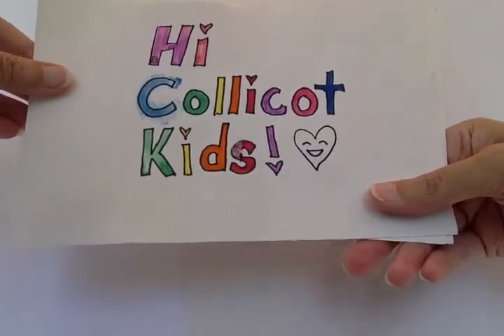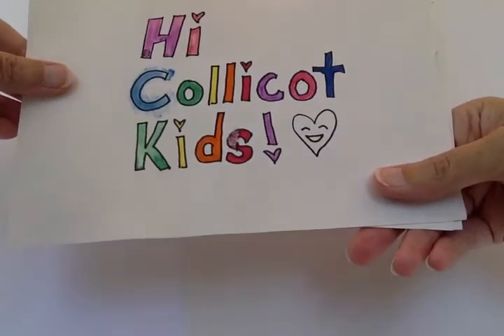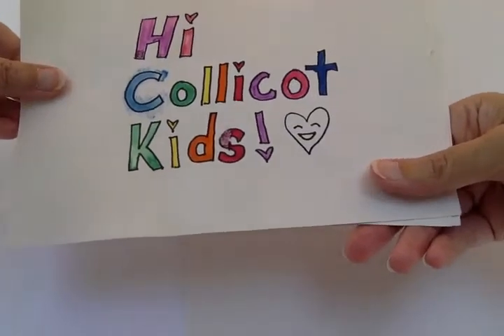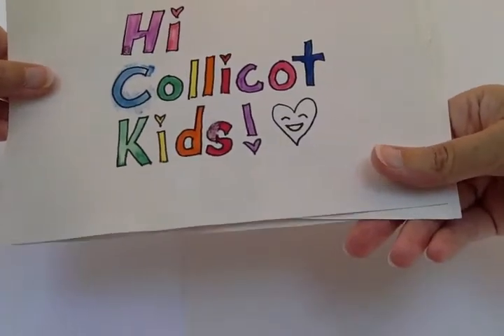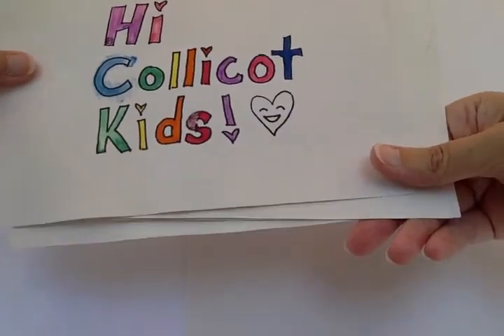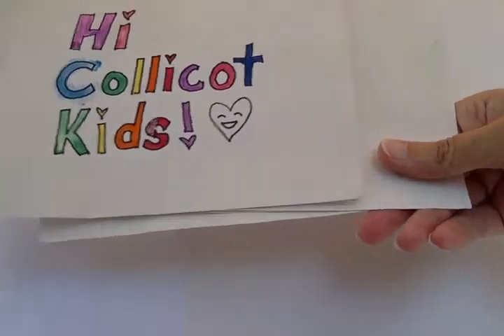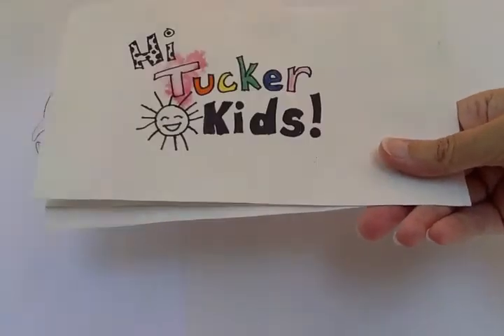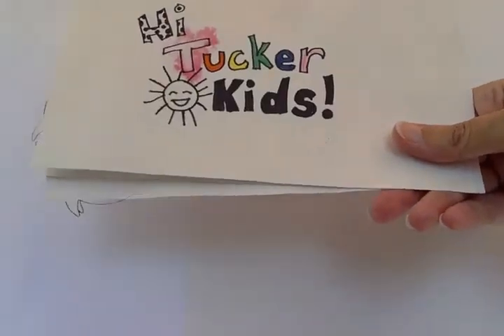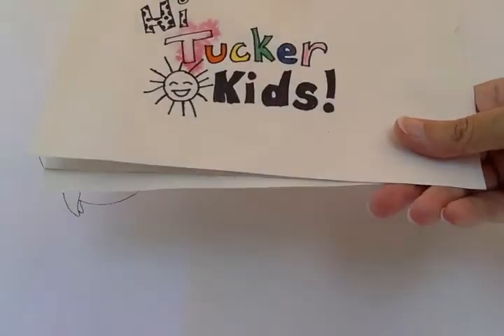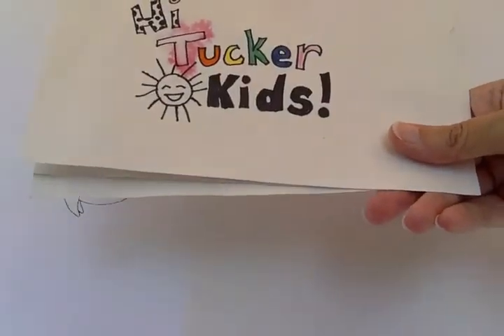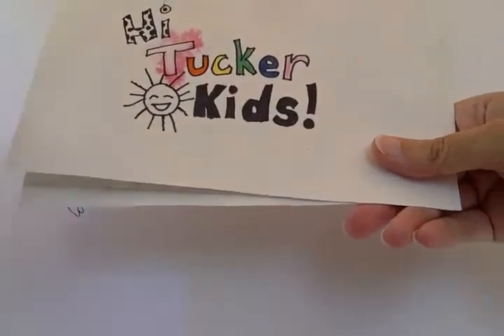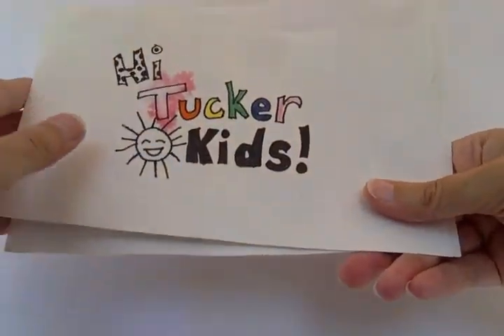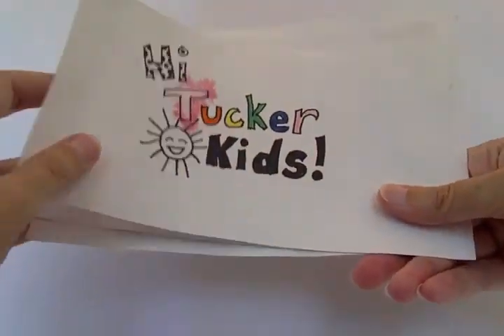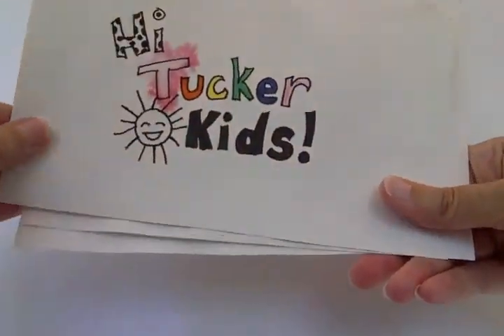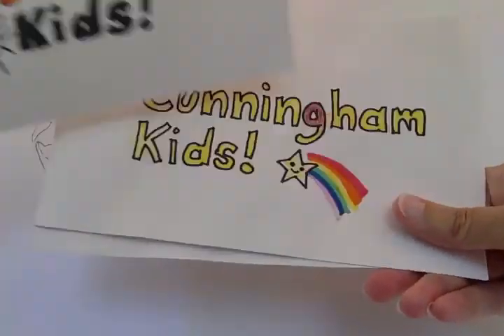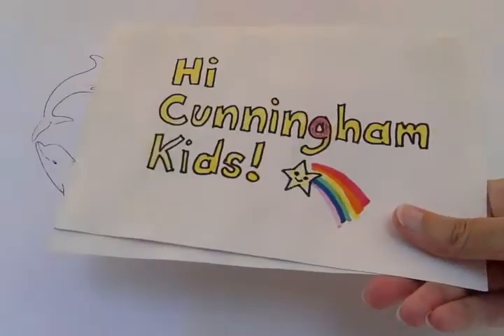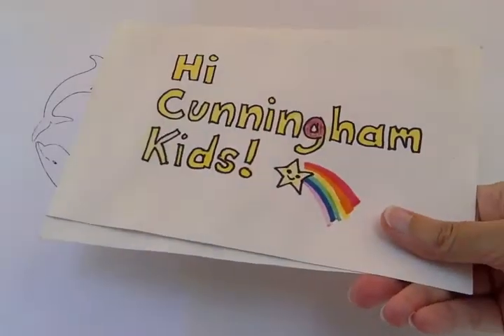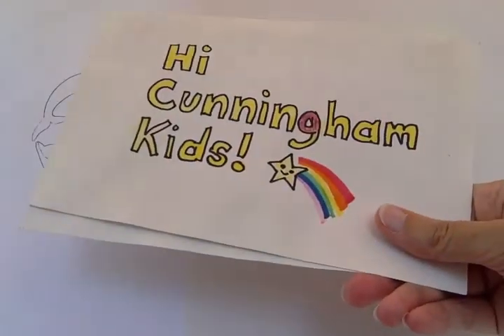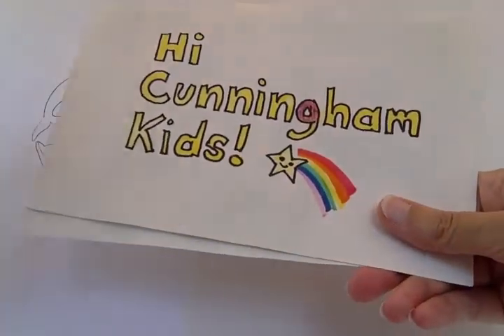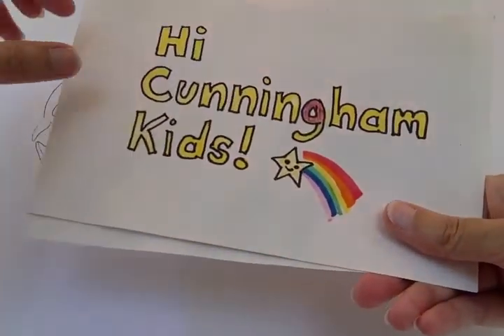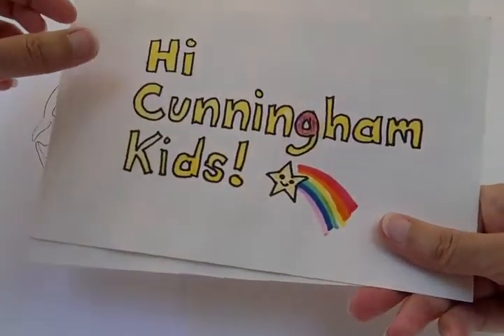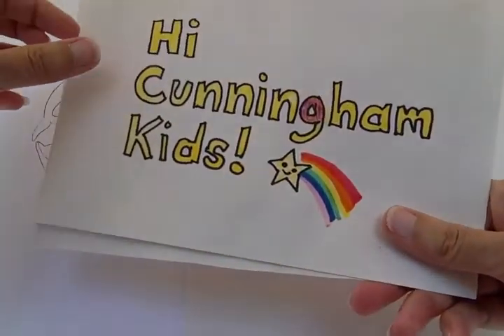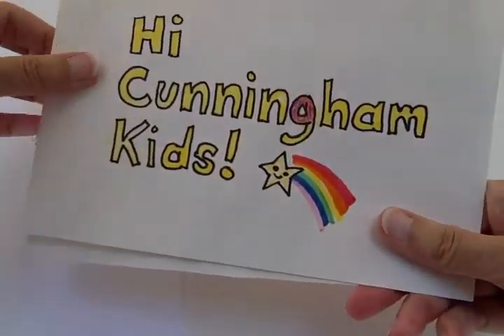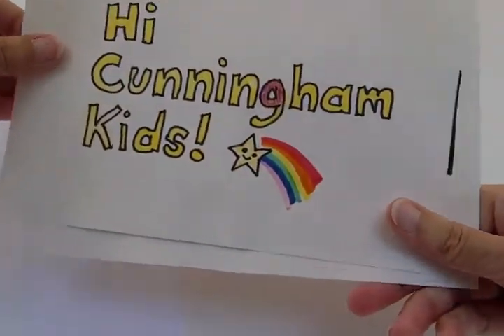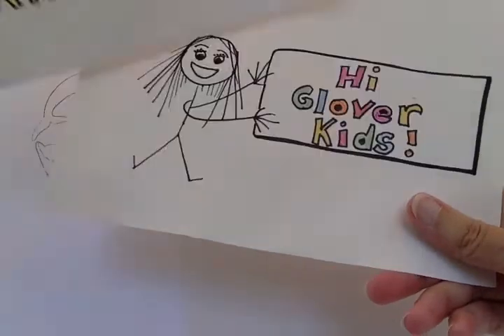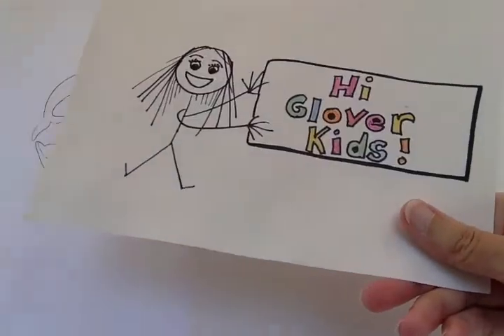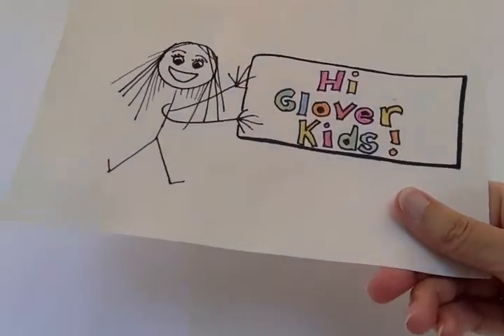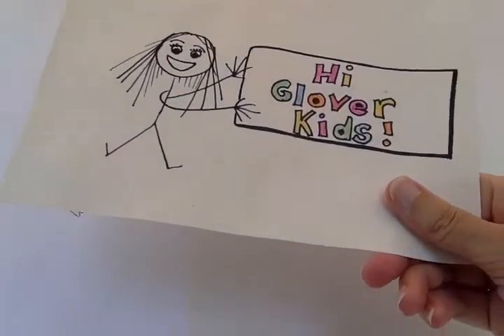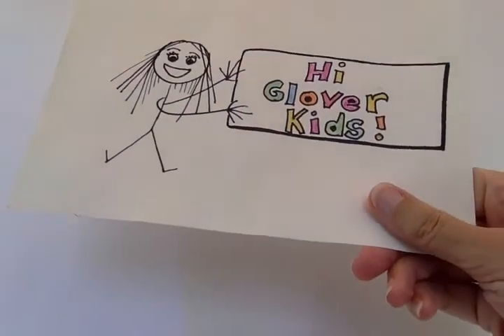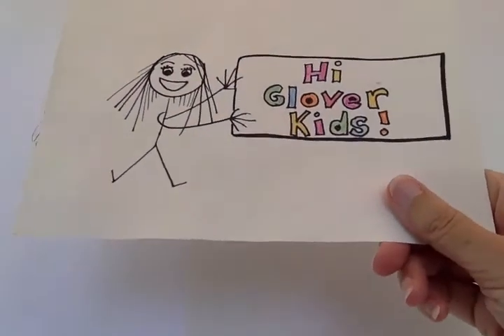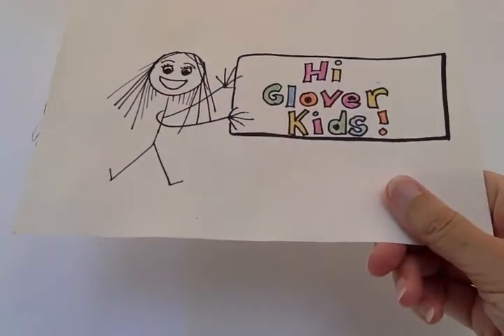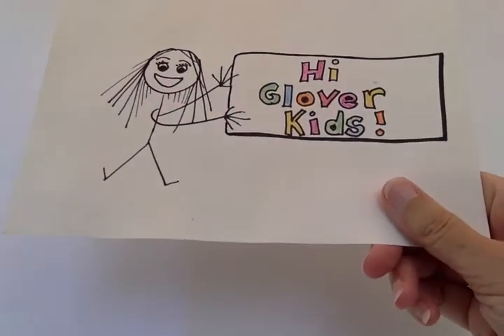Hi Collie Cod Kids! Hi Tucker Kids! Hi Cunningham Kids! Hi Glover Kids!